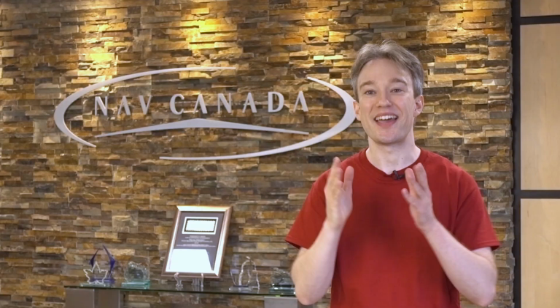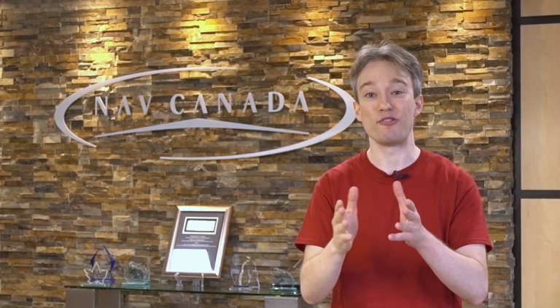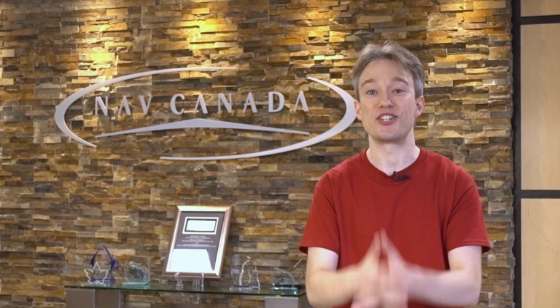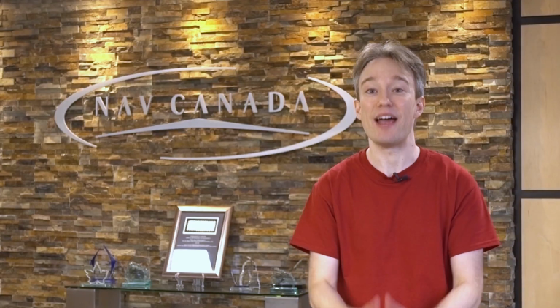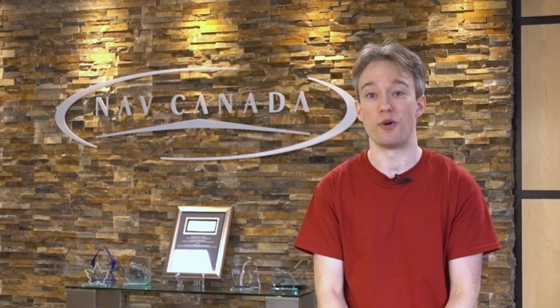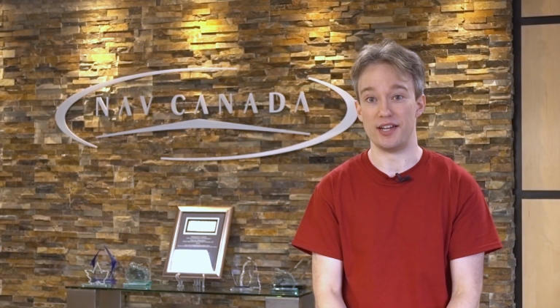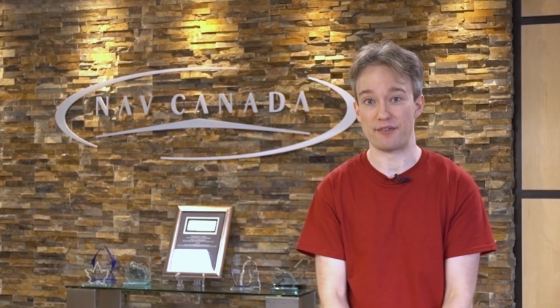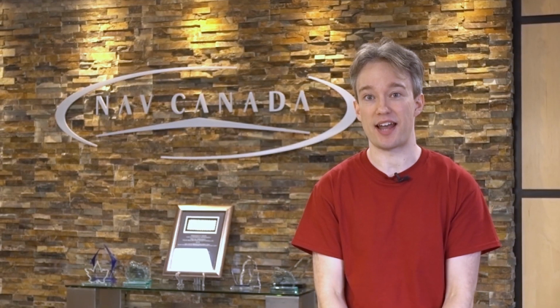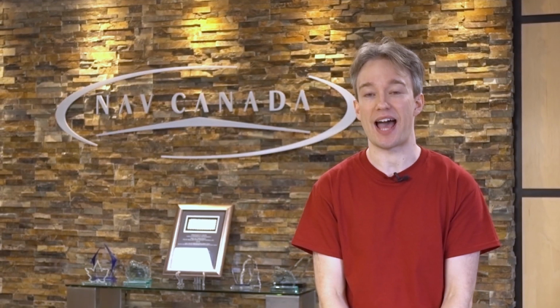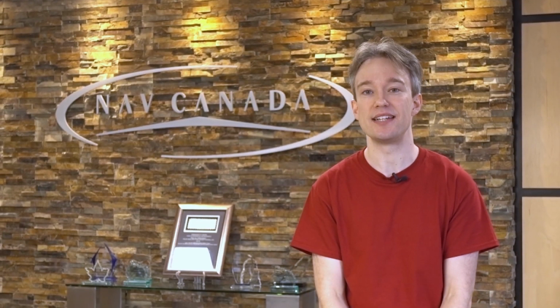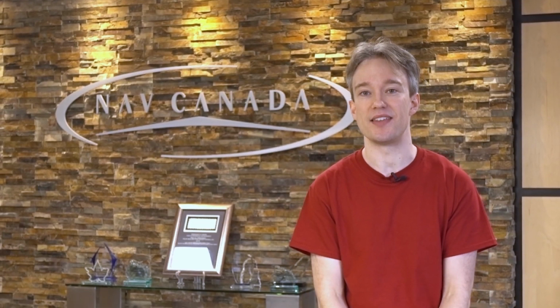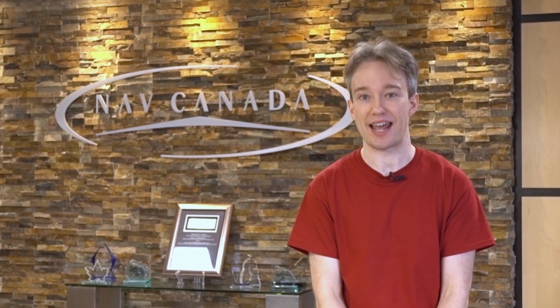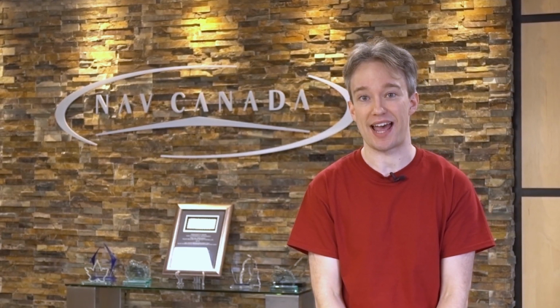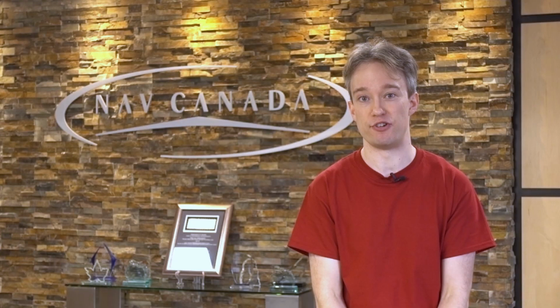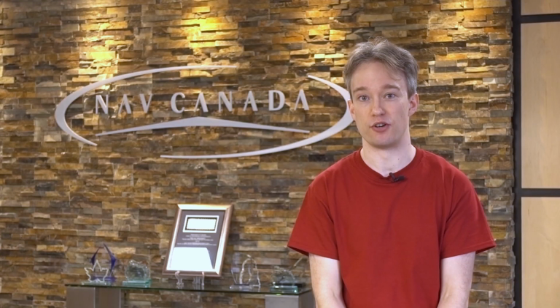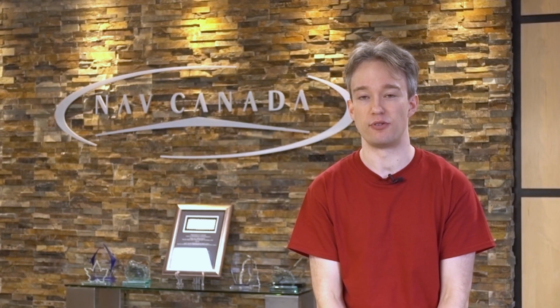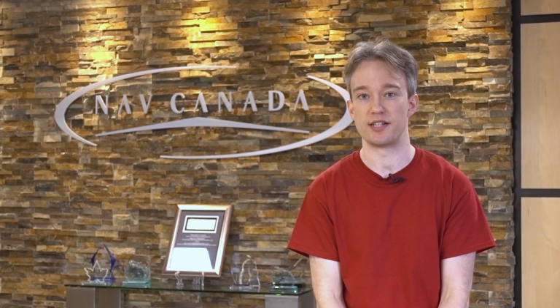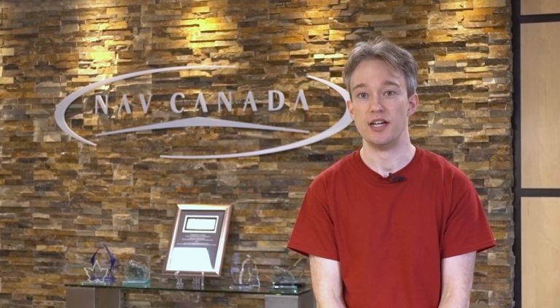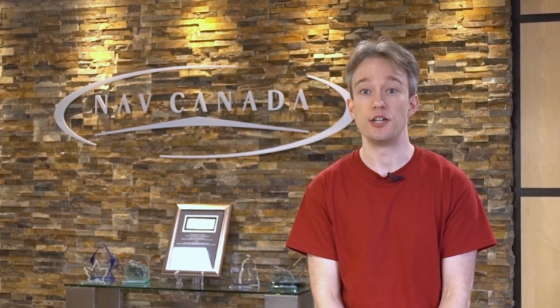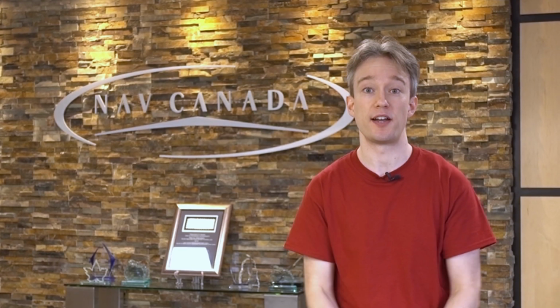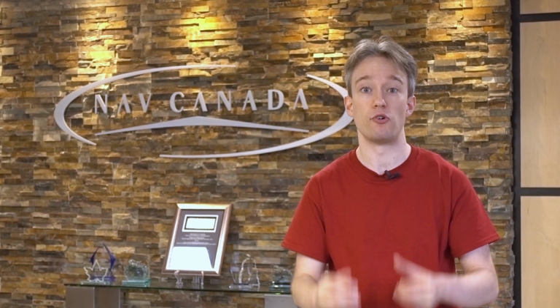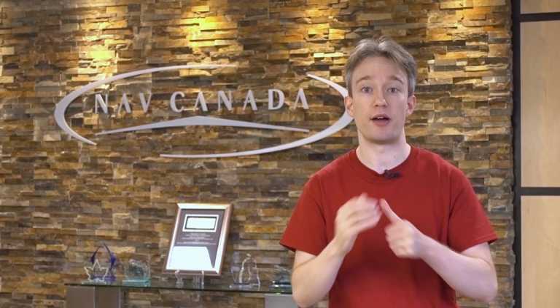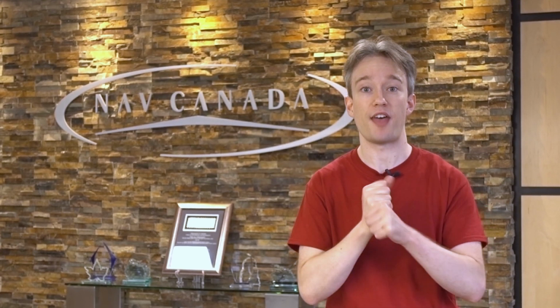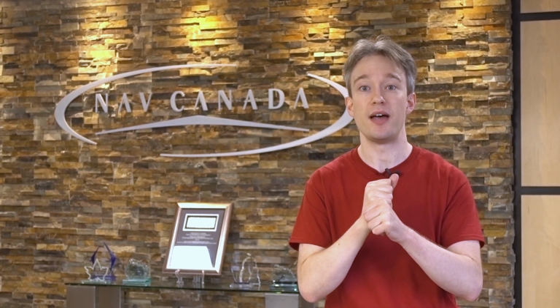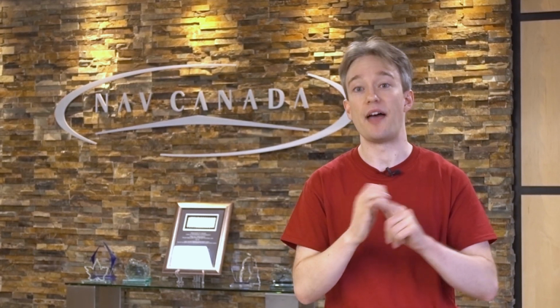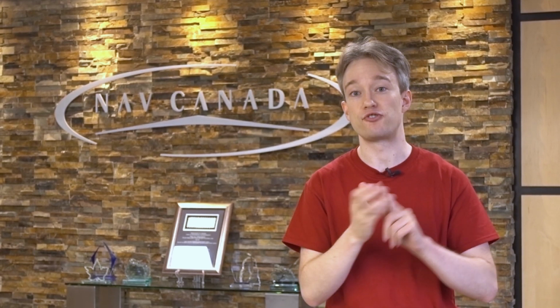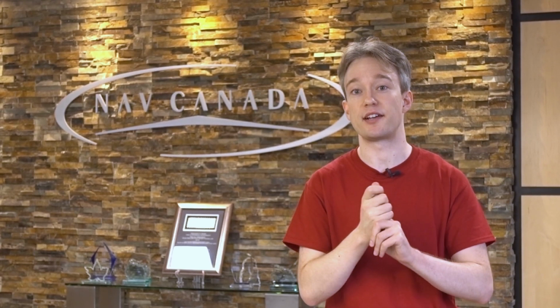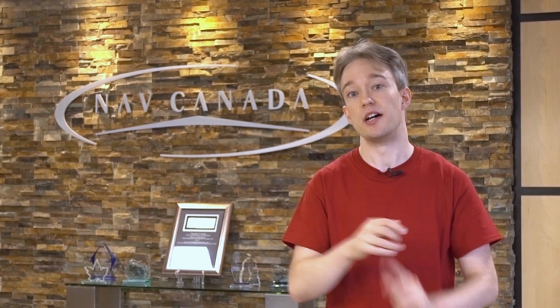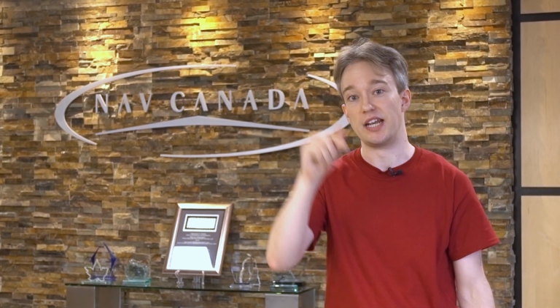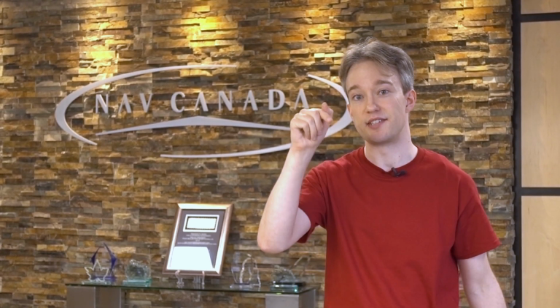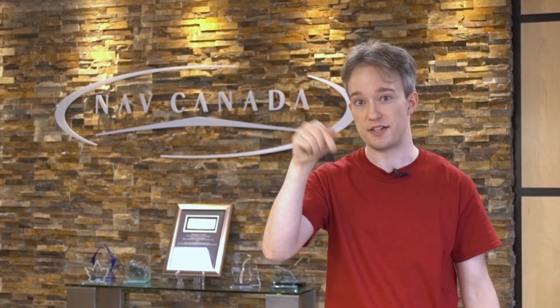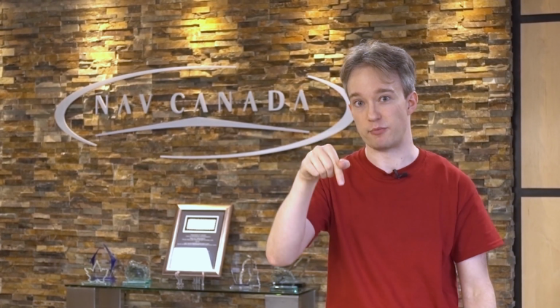Thank you very much to everyone at NAV Canada and at the Gander Area Control Centre. You can find out more about them and the tracks at the links in the description.